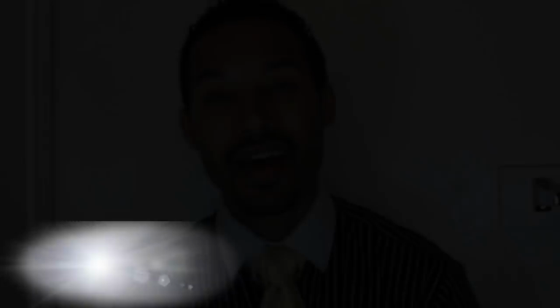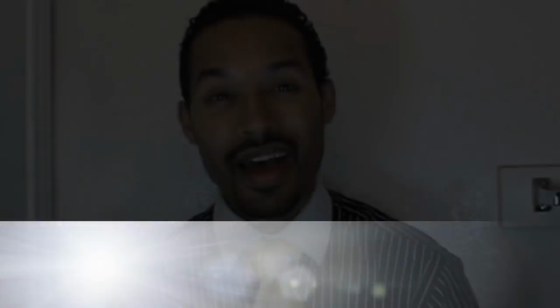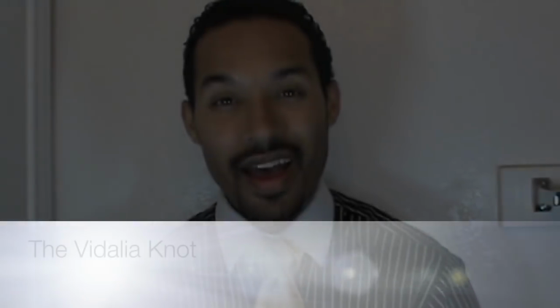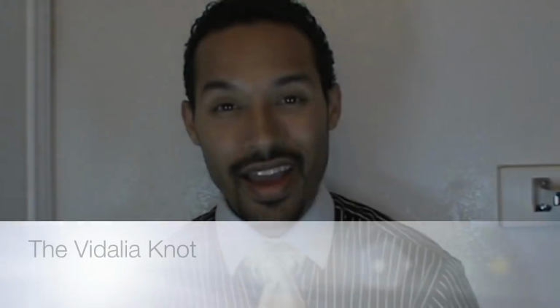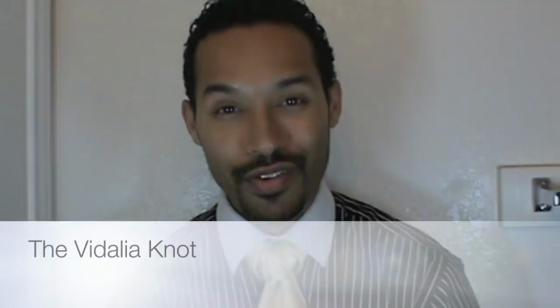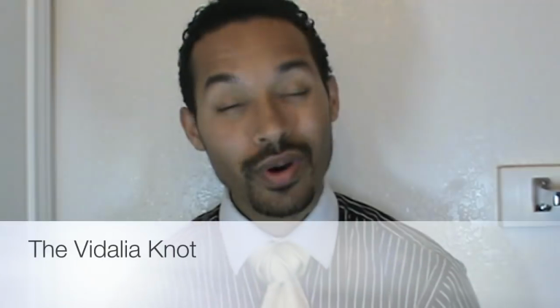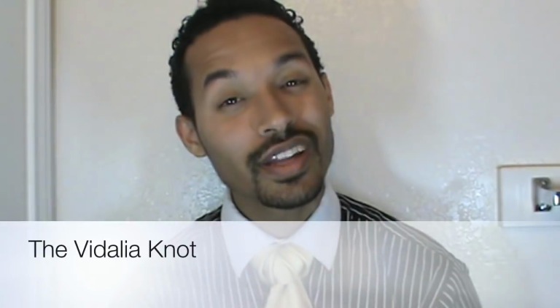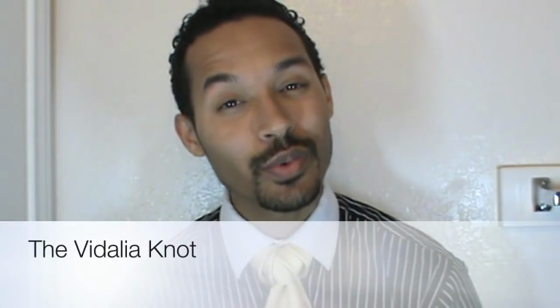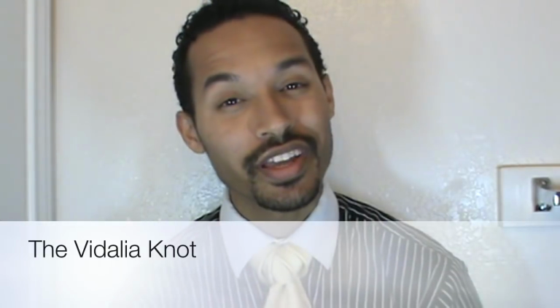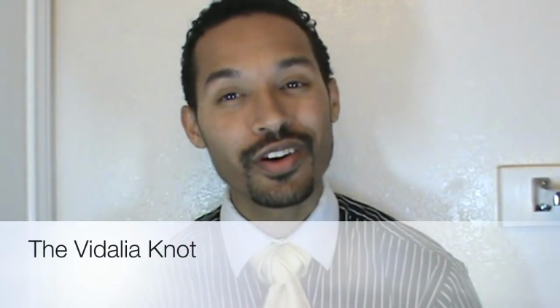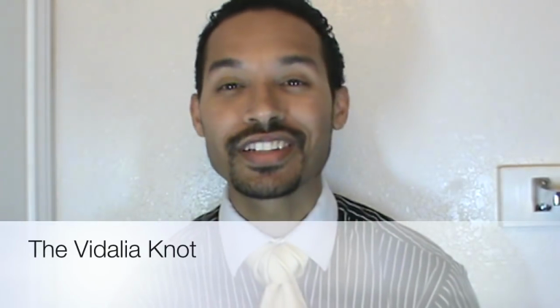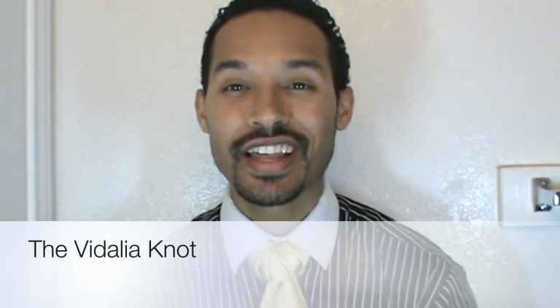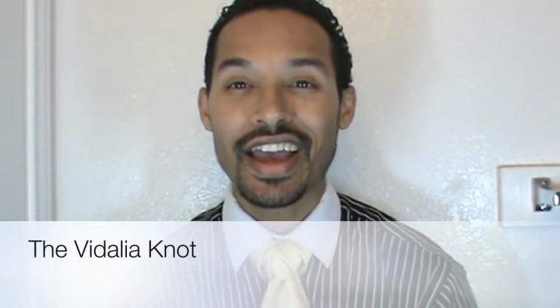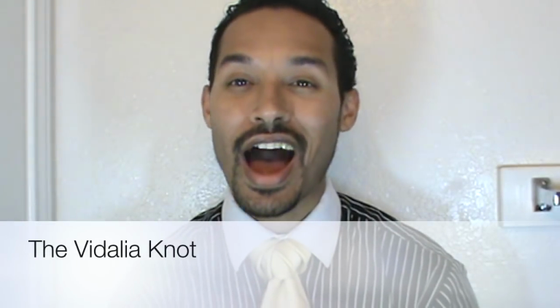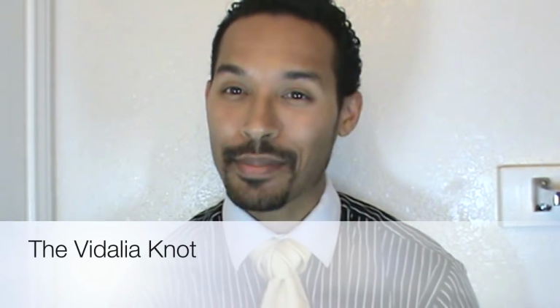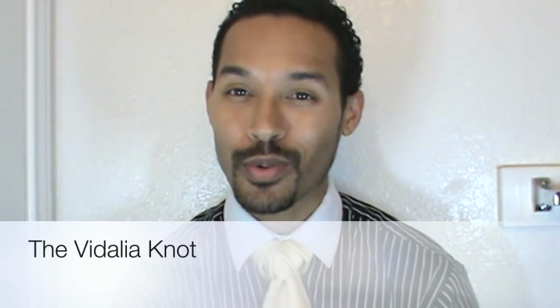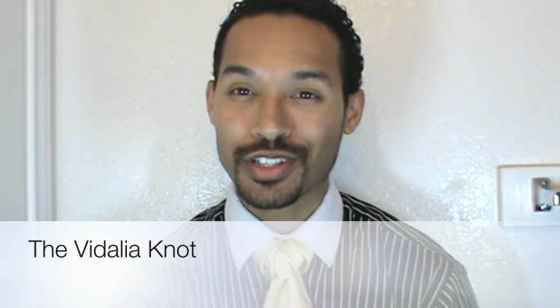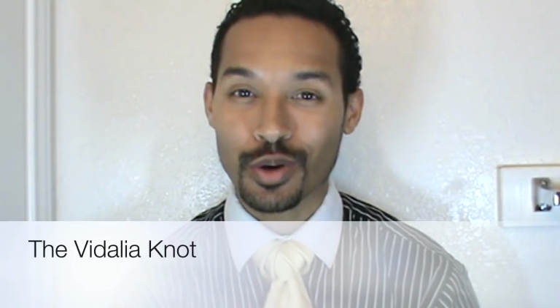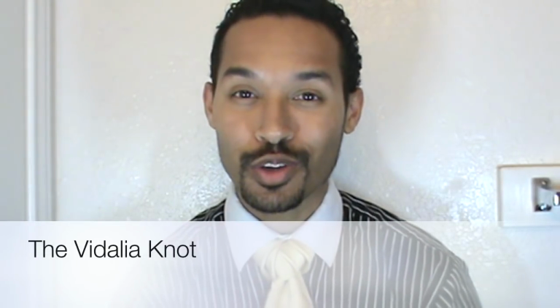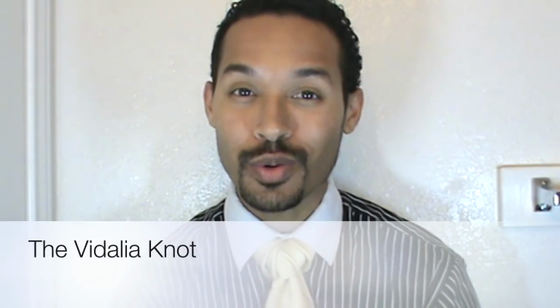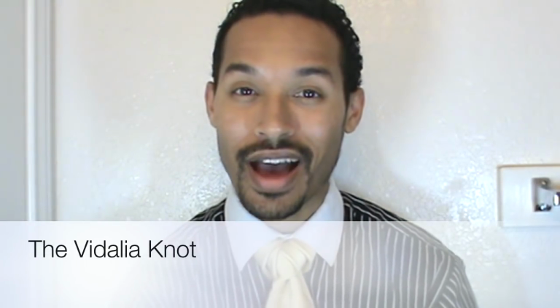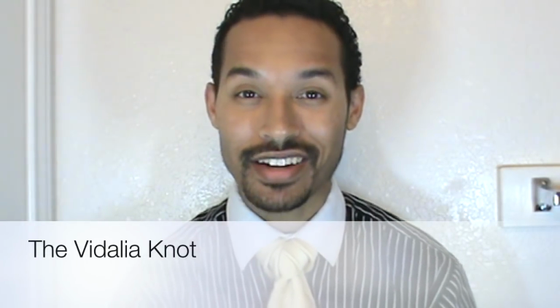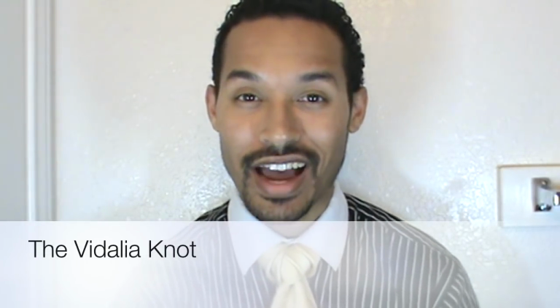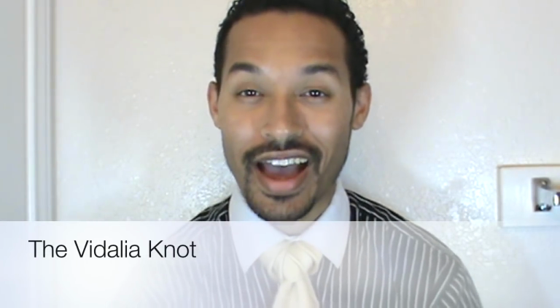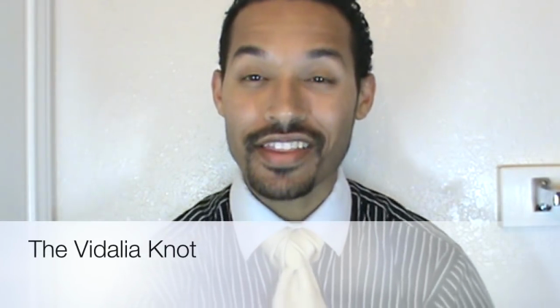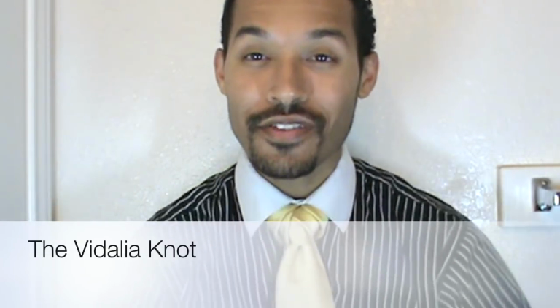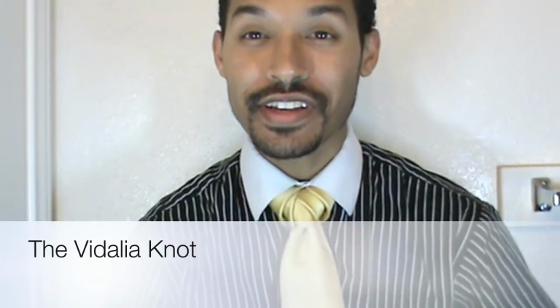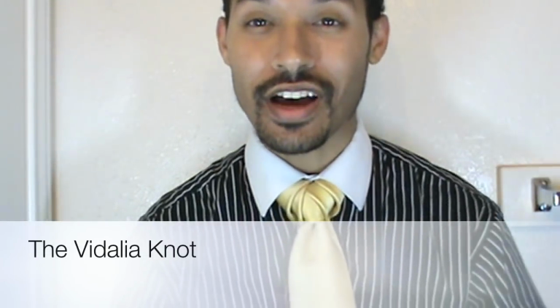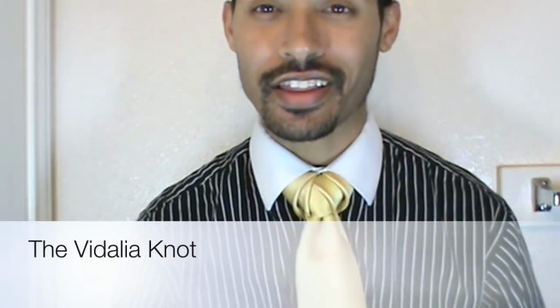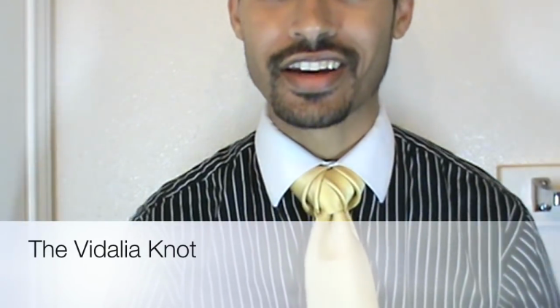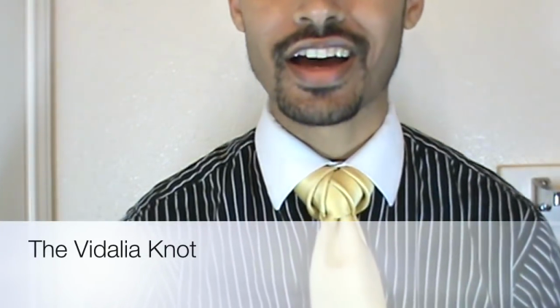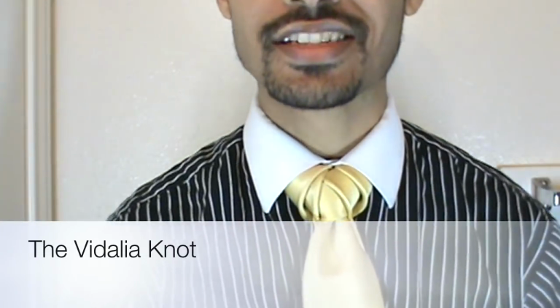Hey everyone, Lin Wood here and today I'm going to show you how to tie the Vidalia knot.